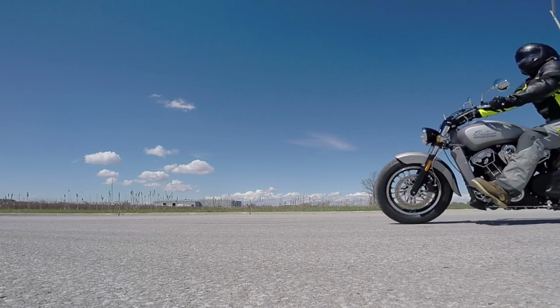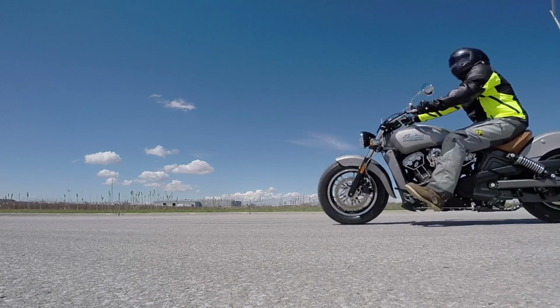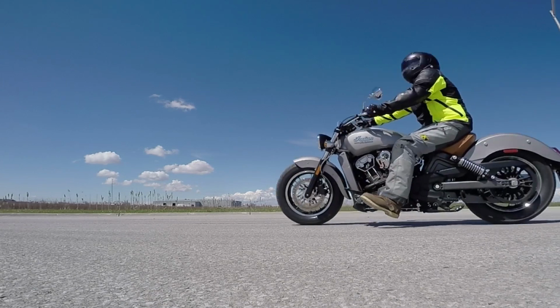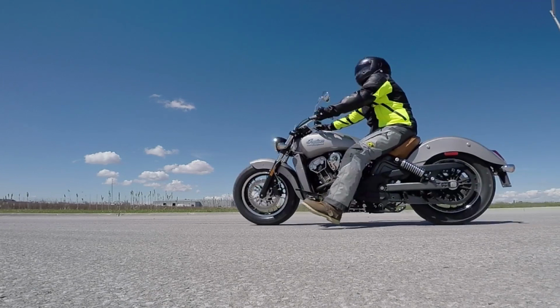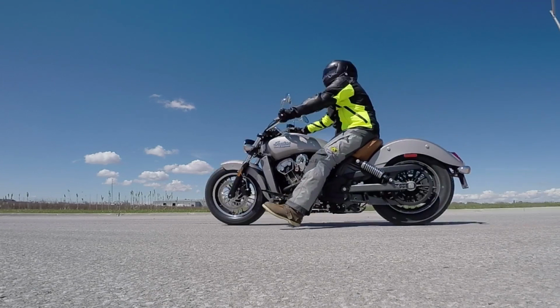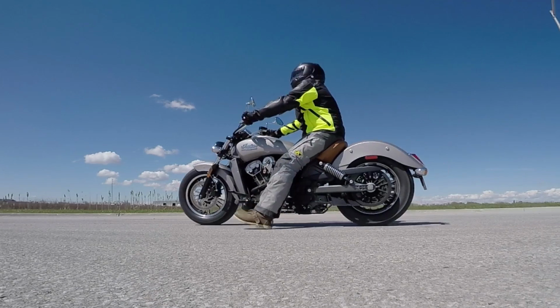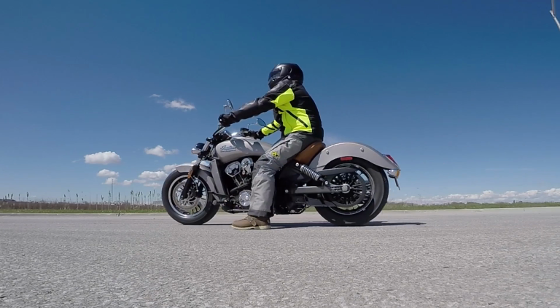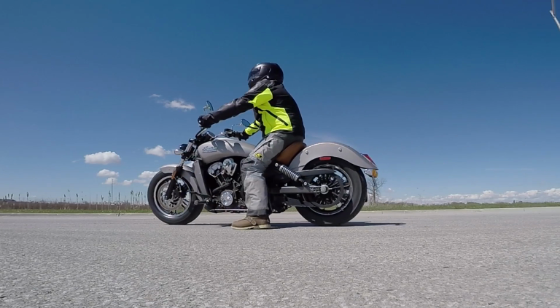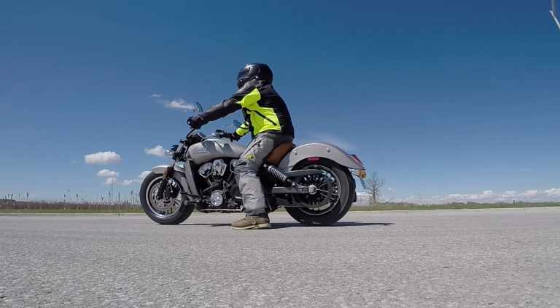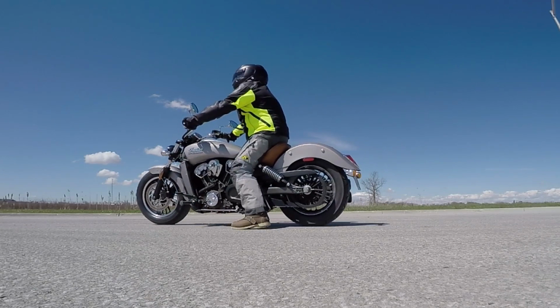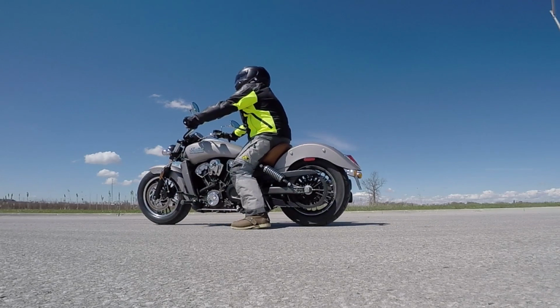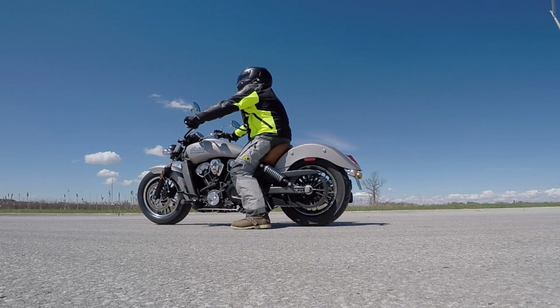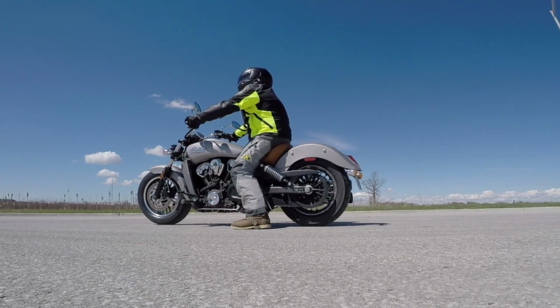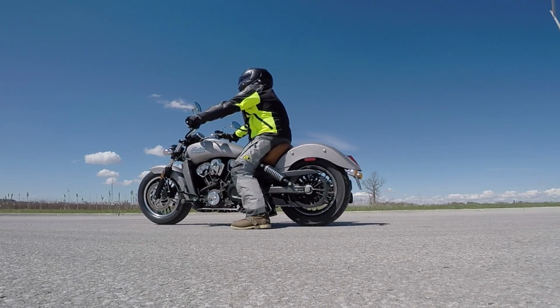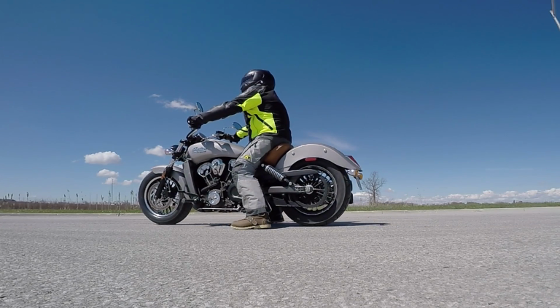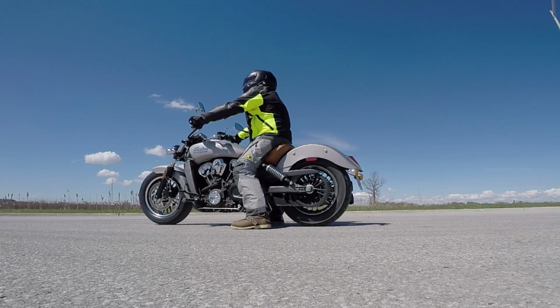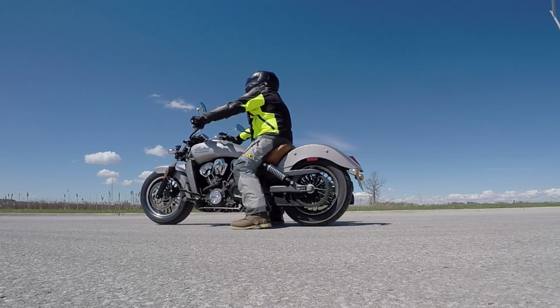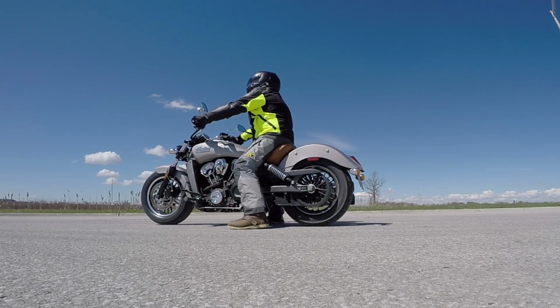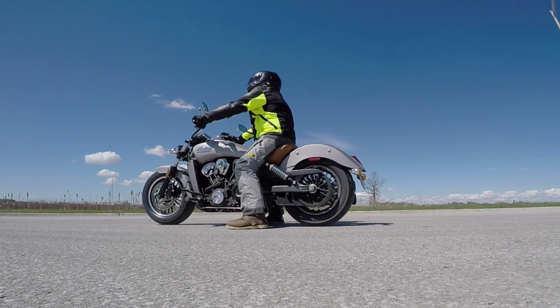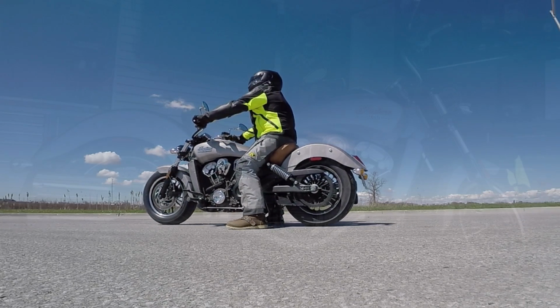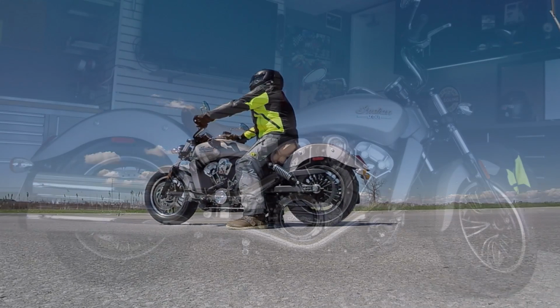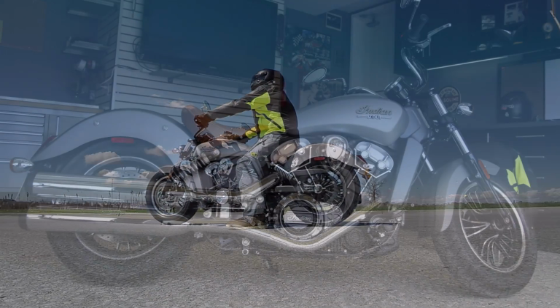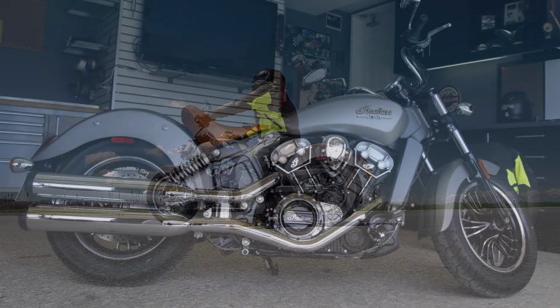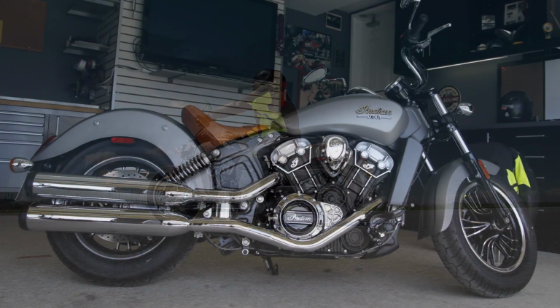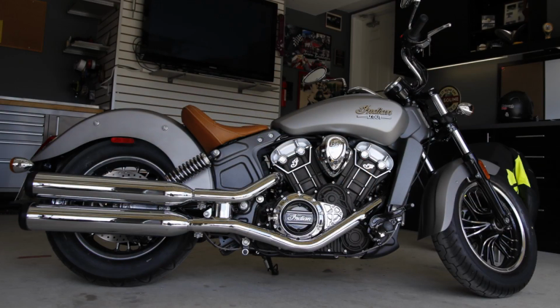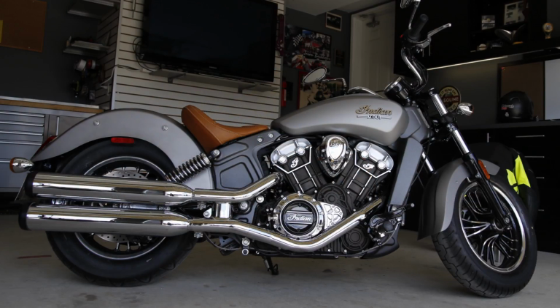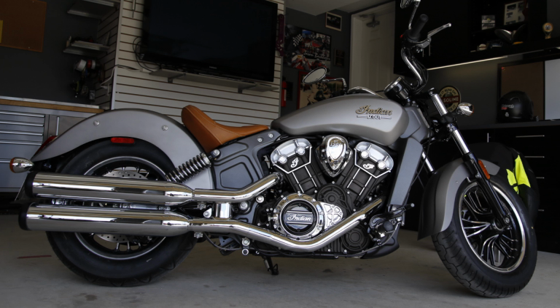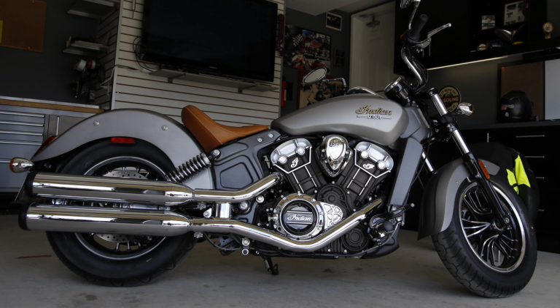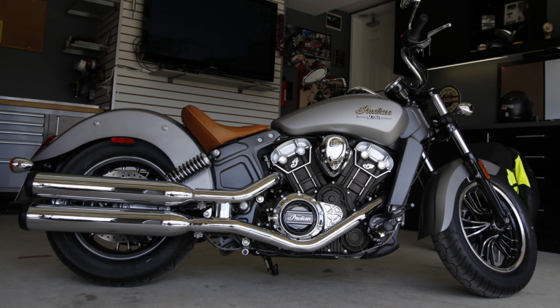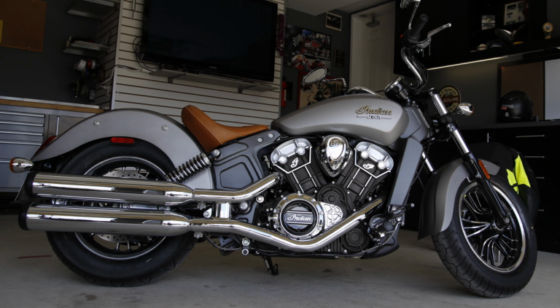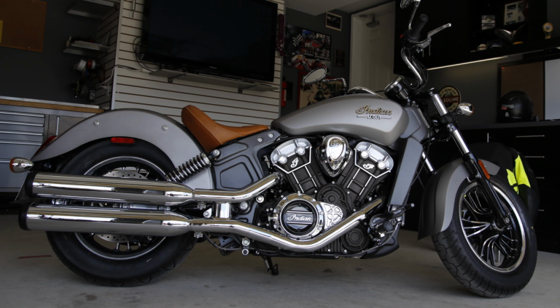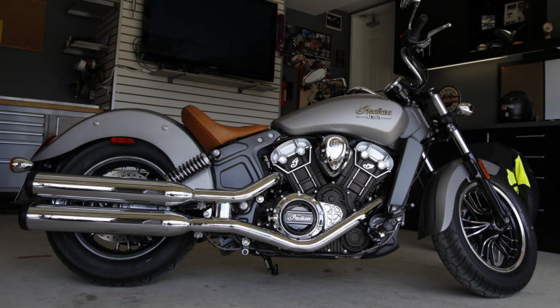For our complete ride report on the 2016 Indian Scout, pick up the July issue of Motorcycle Mojo Magazine.